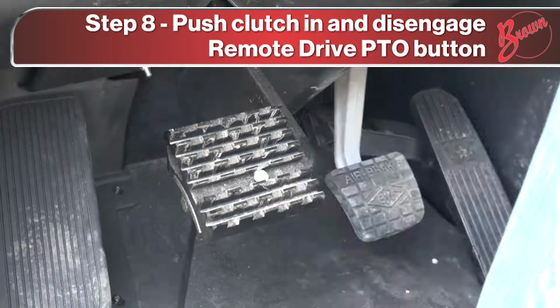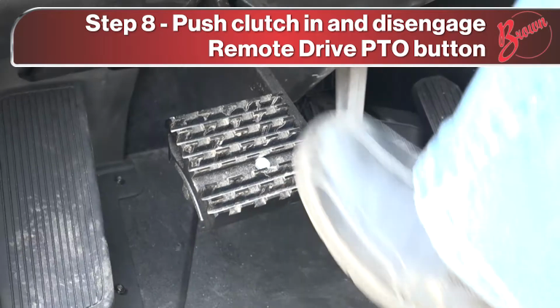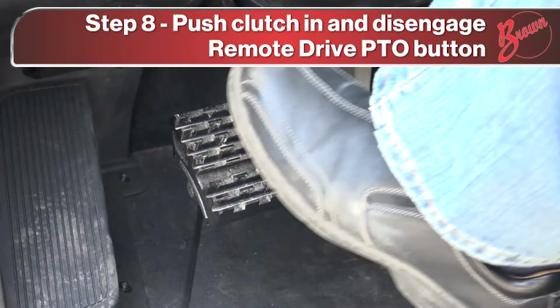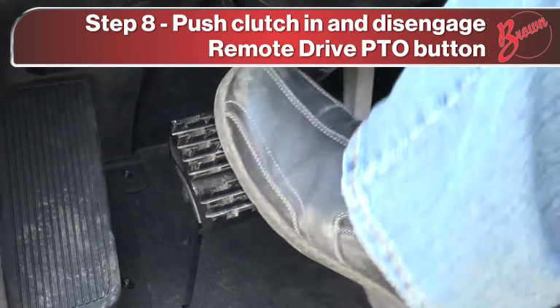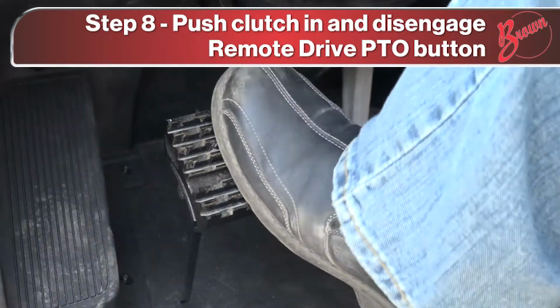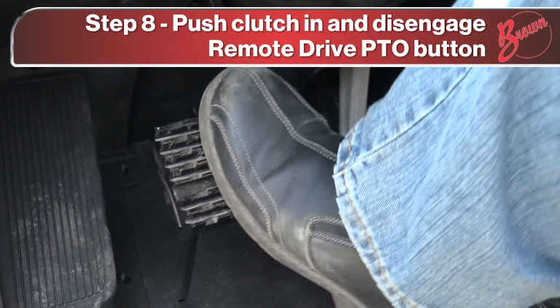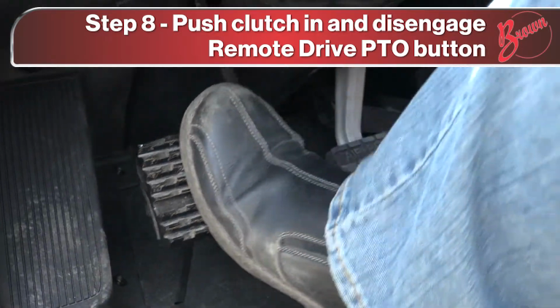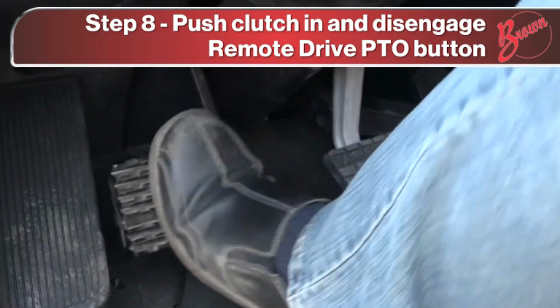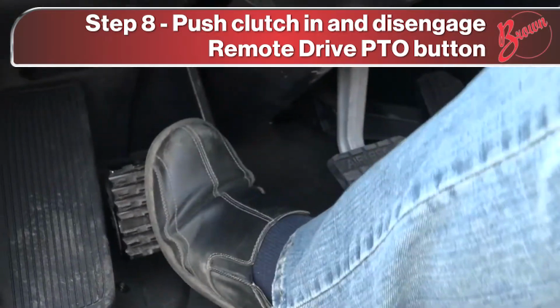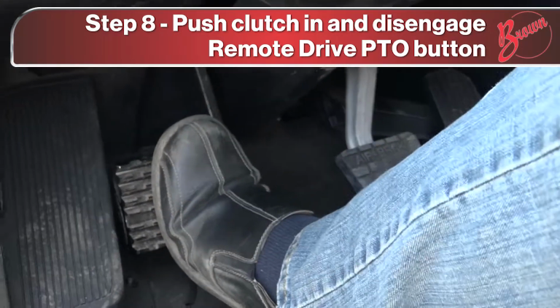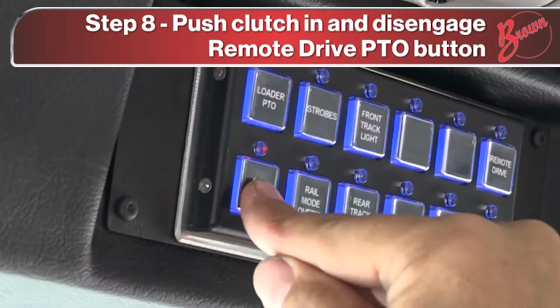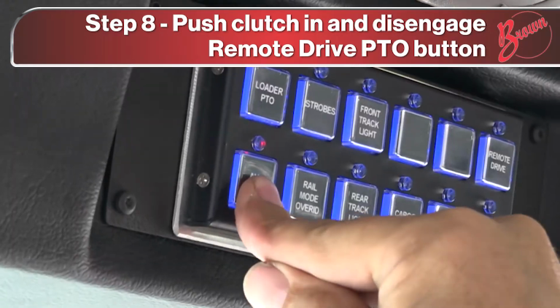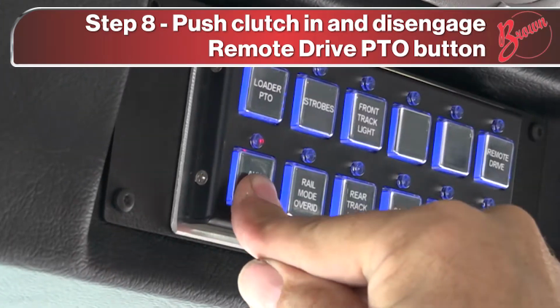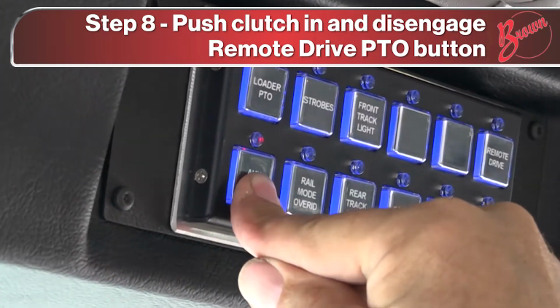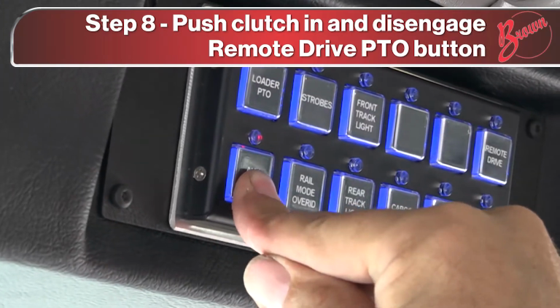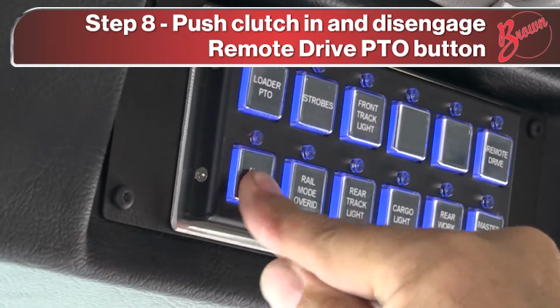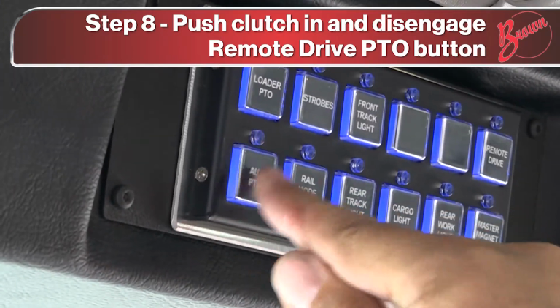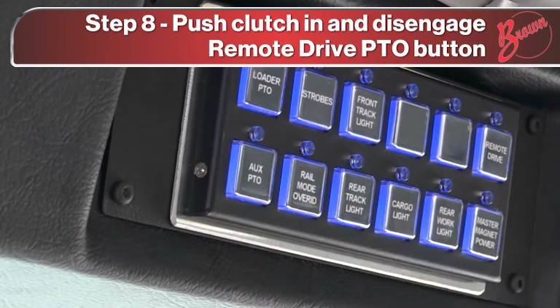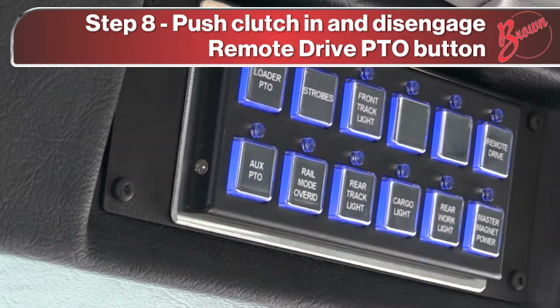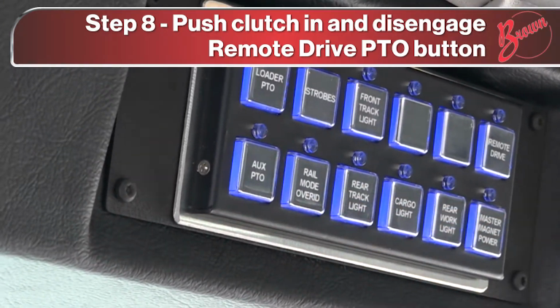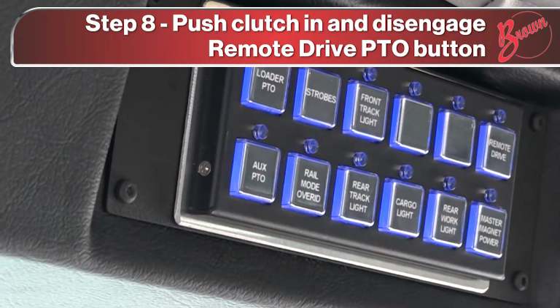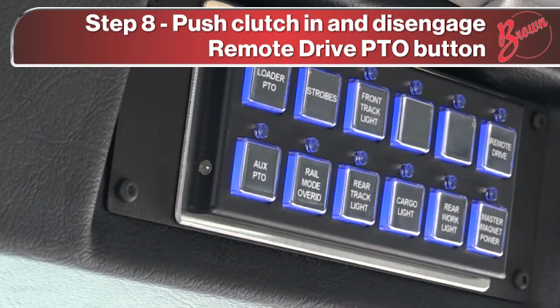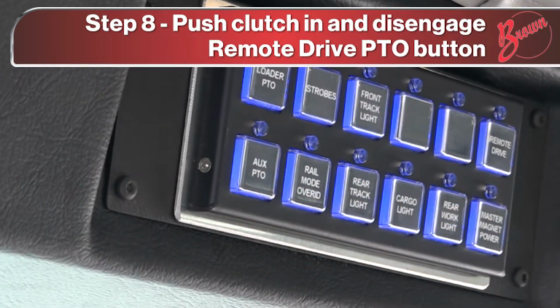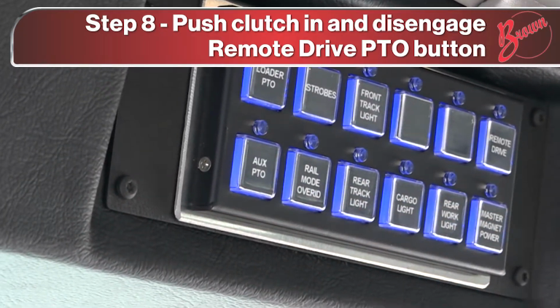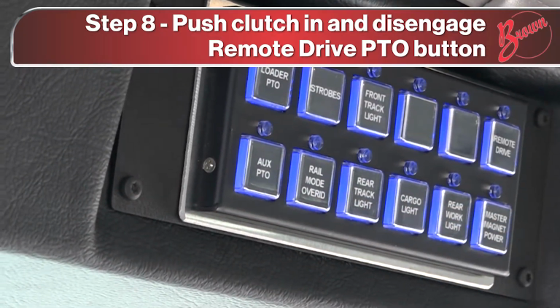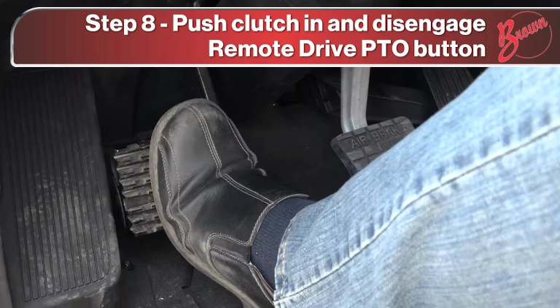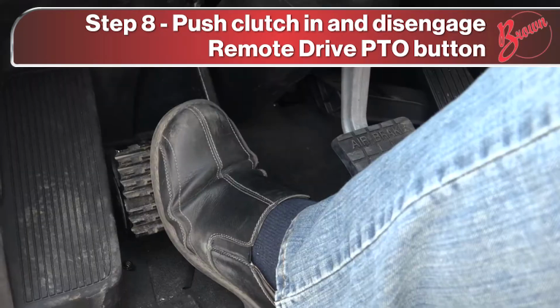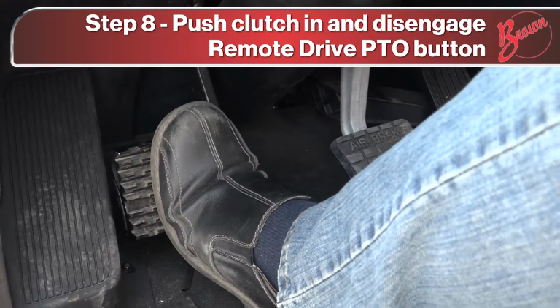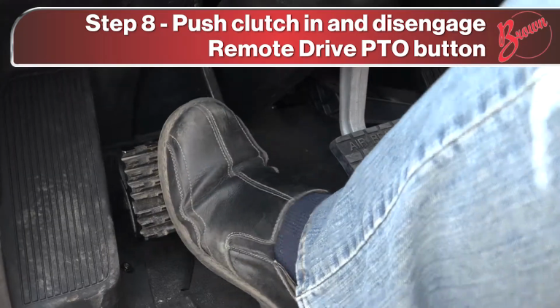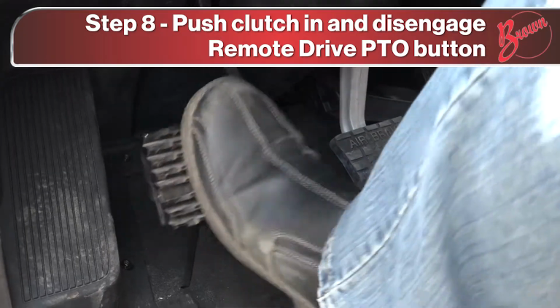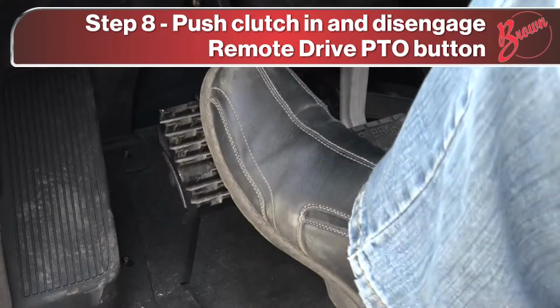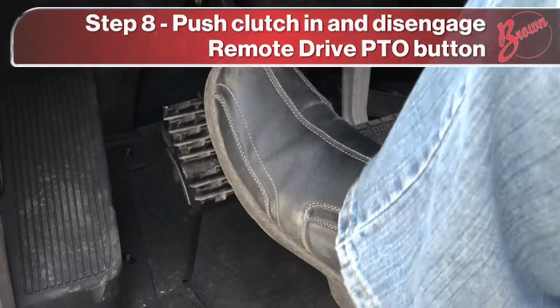Push your clutch in, turn the button off, and release your clutch.